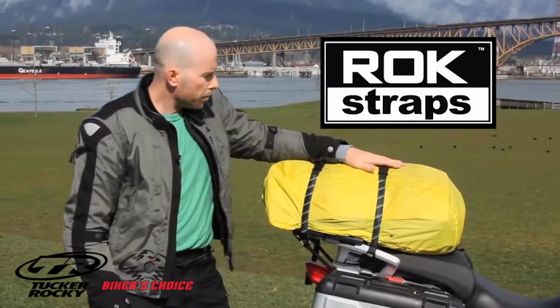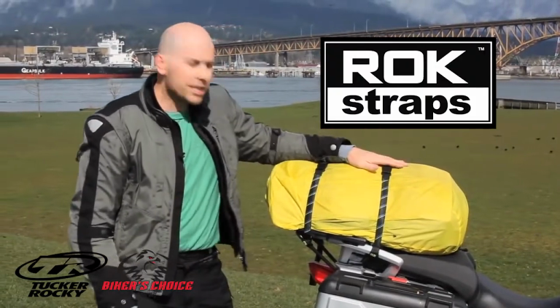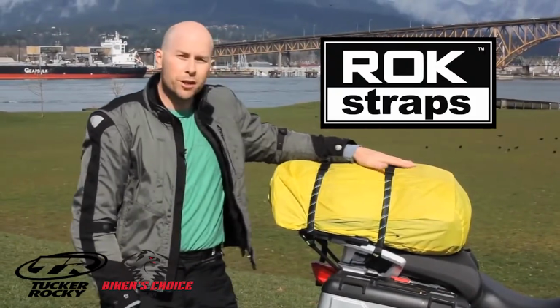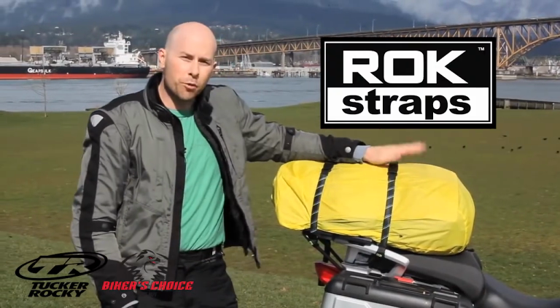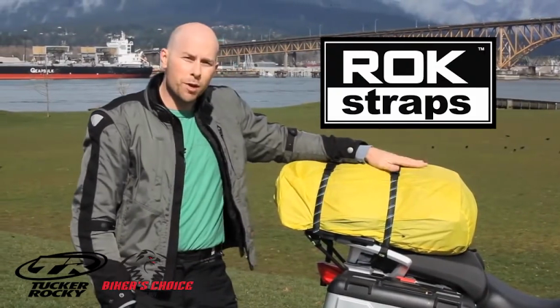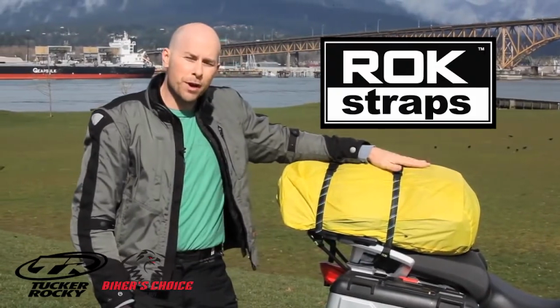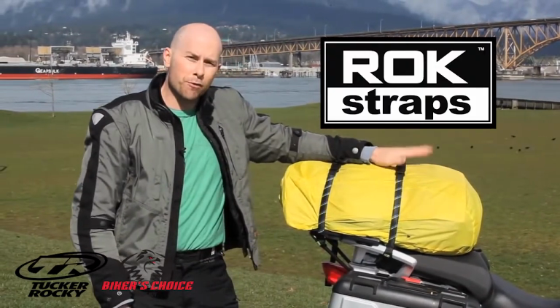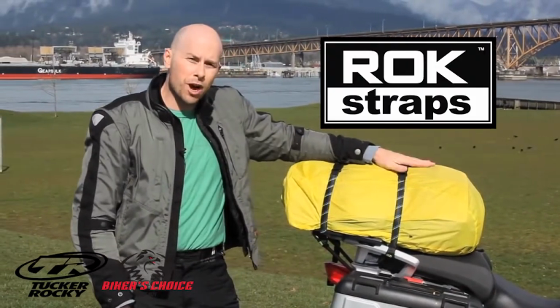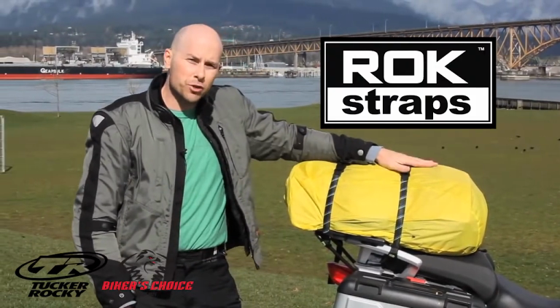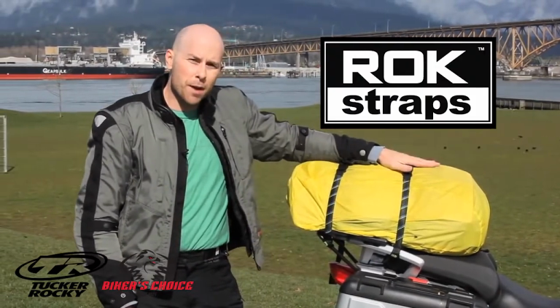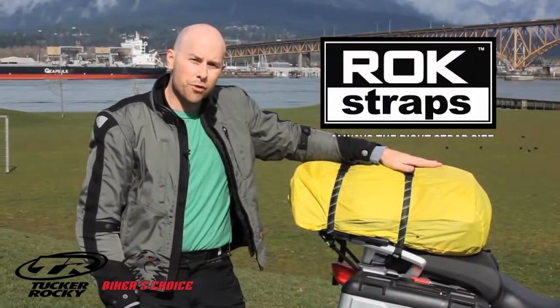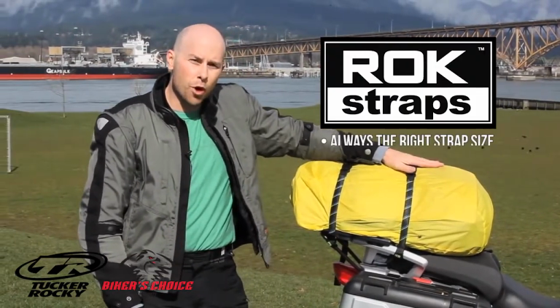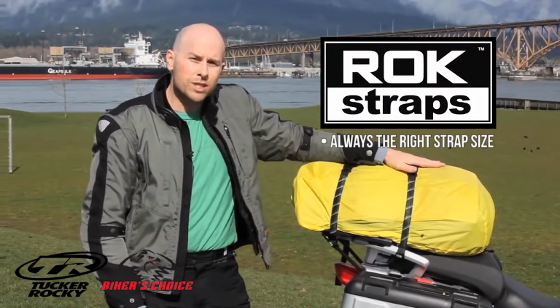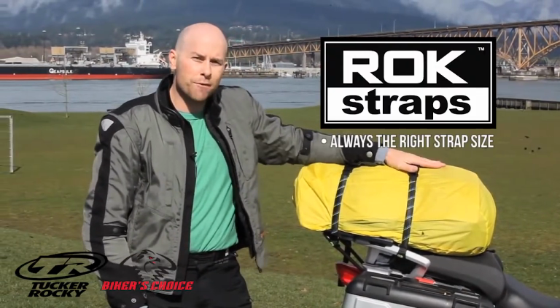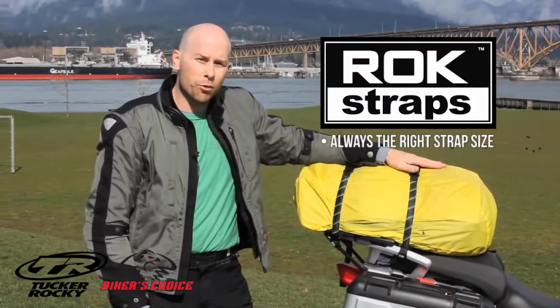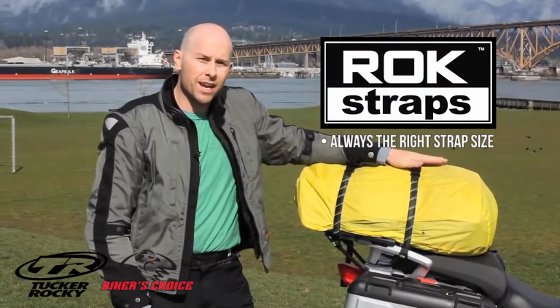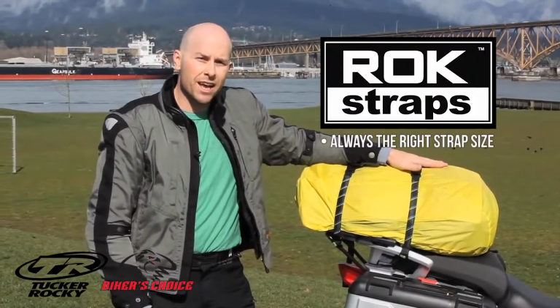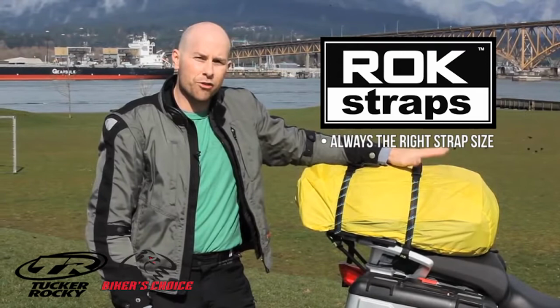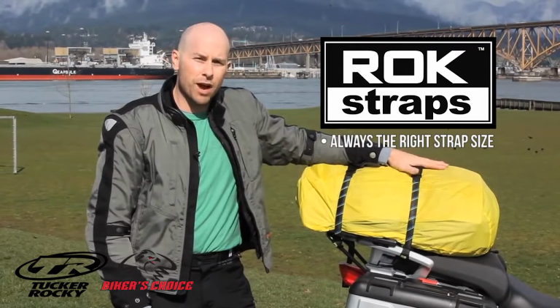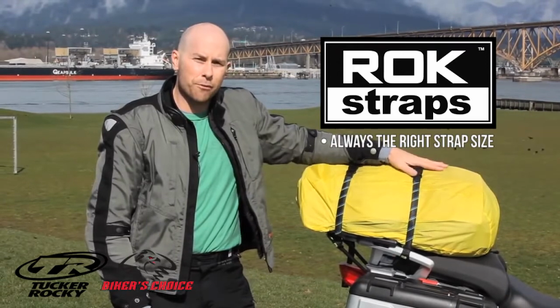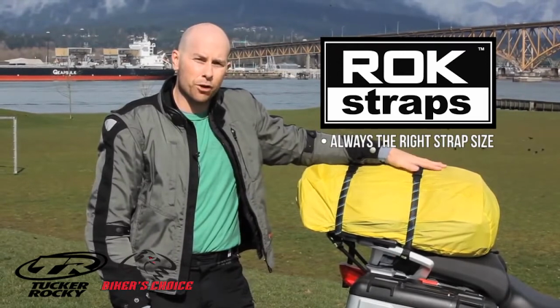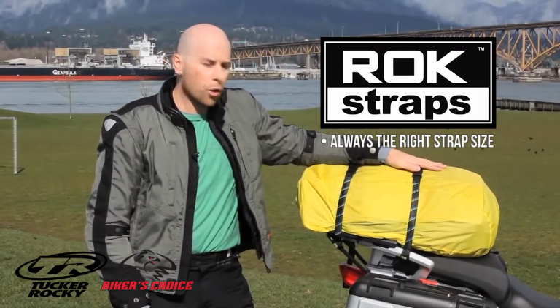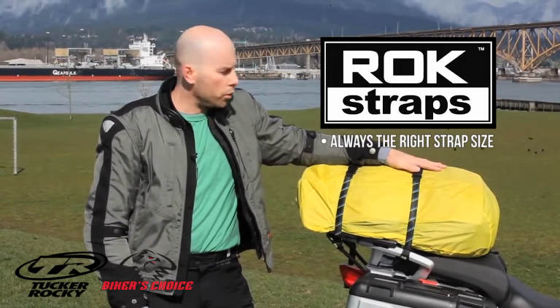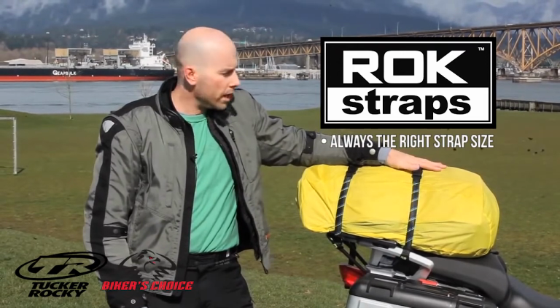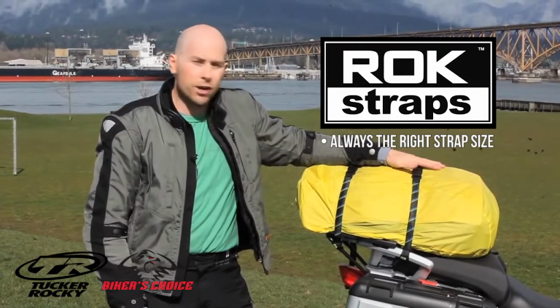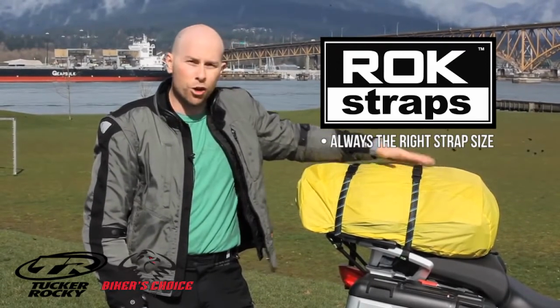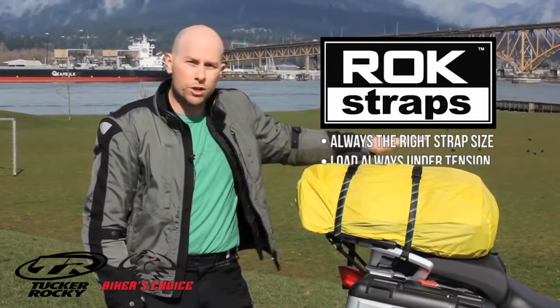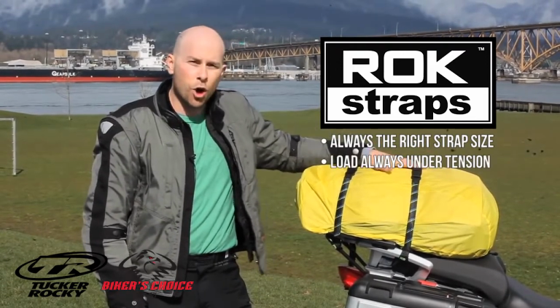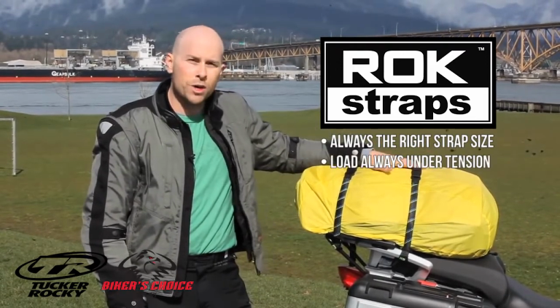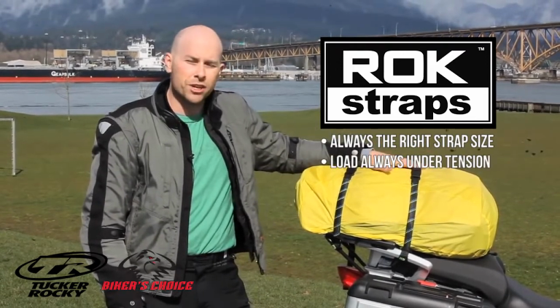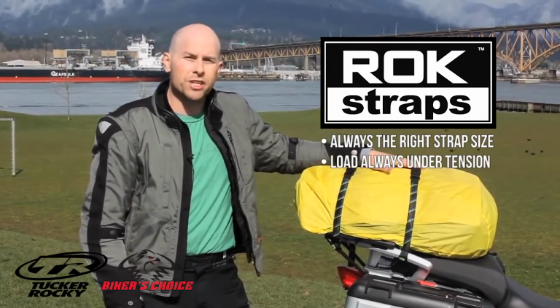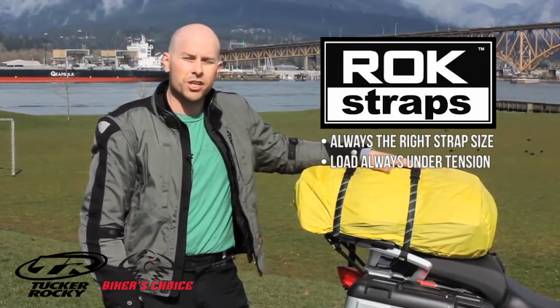Basically with one pair of RockStraps you always have the right length strap for your load and your load is always under tension.